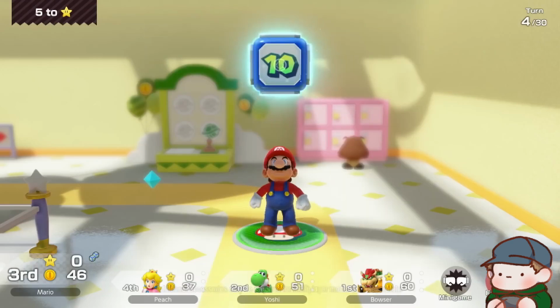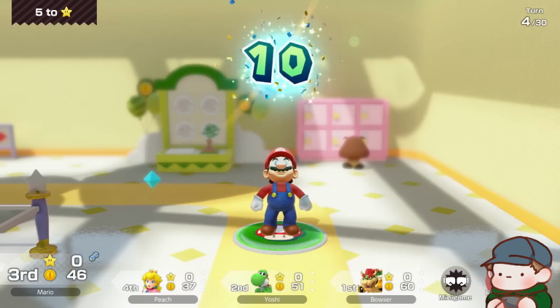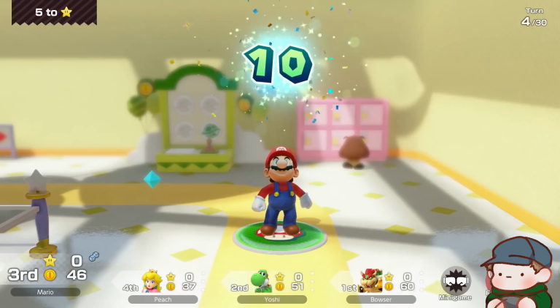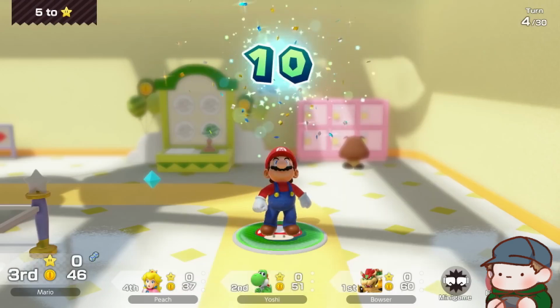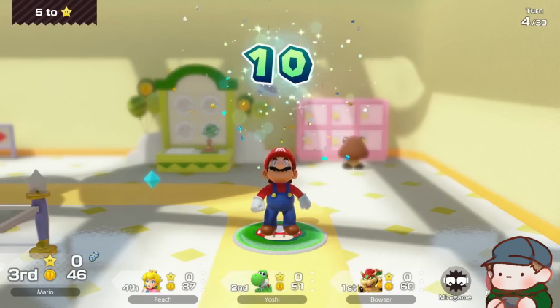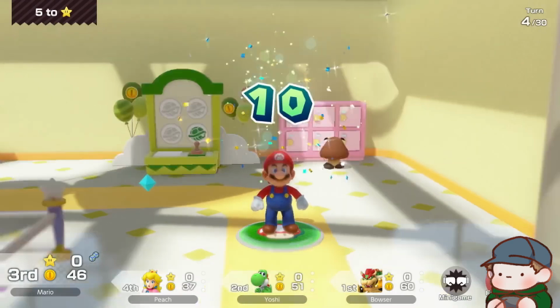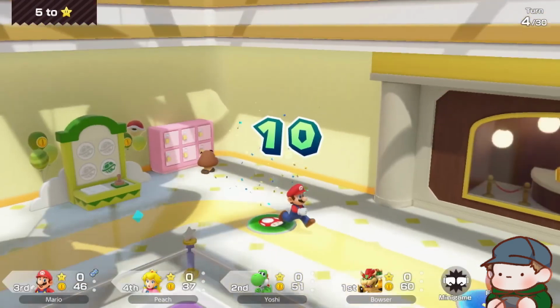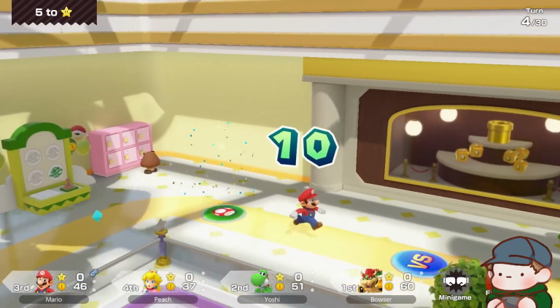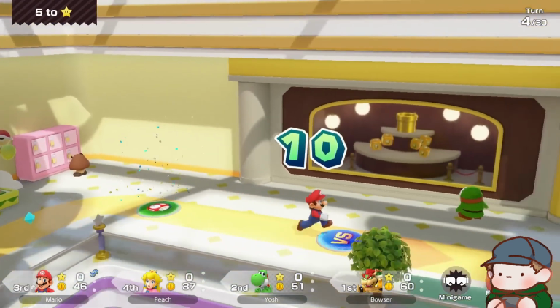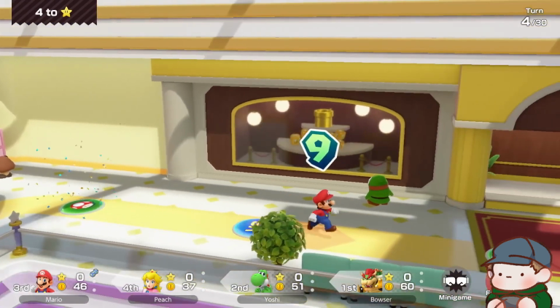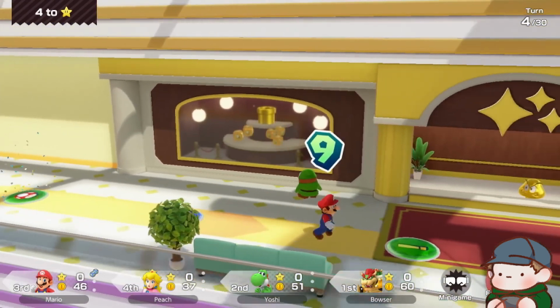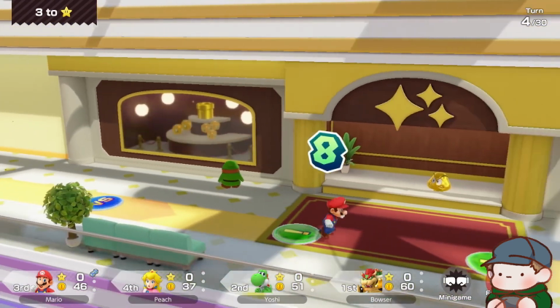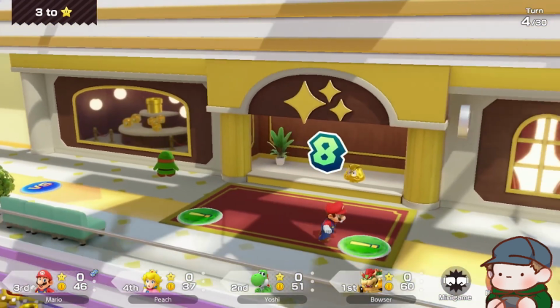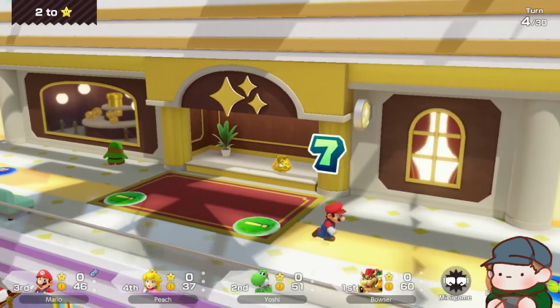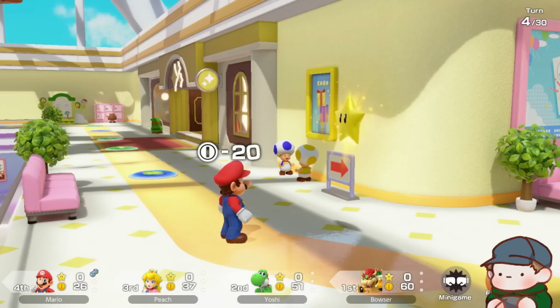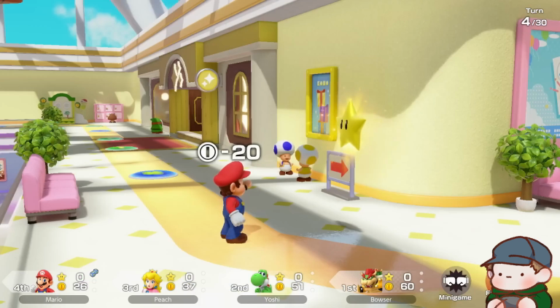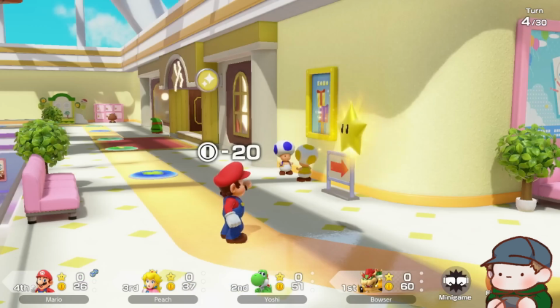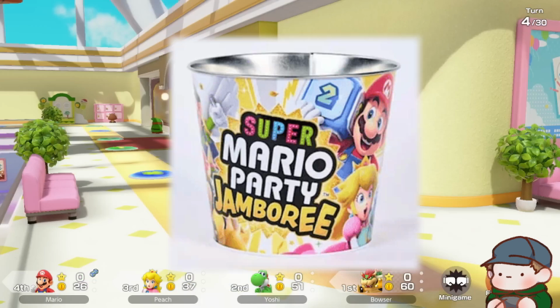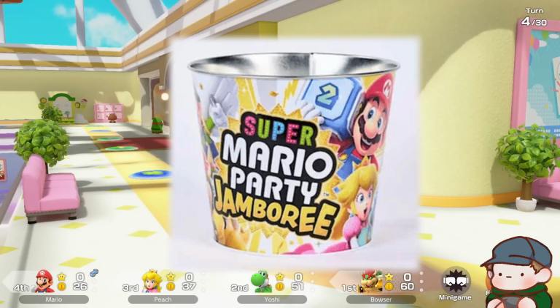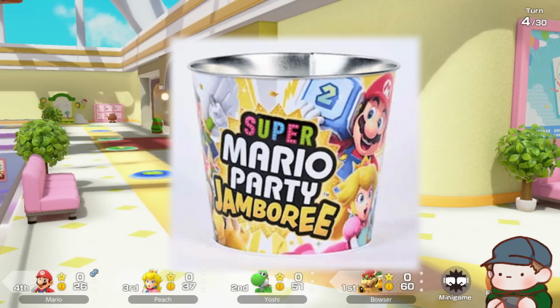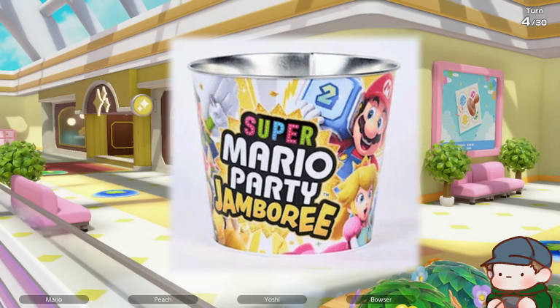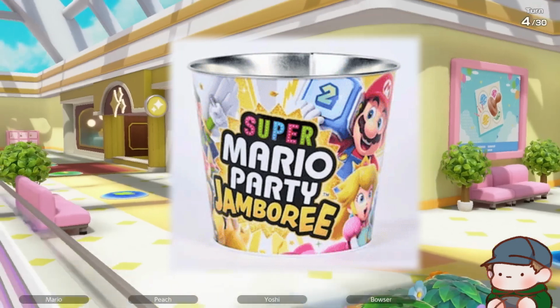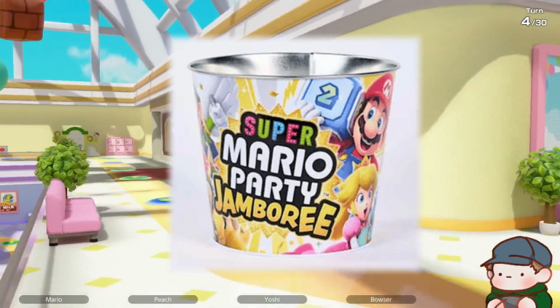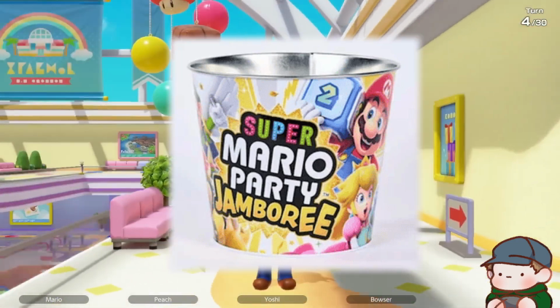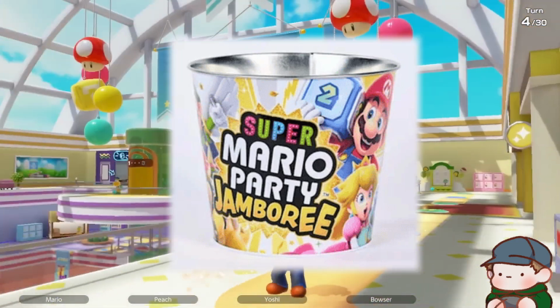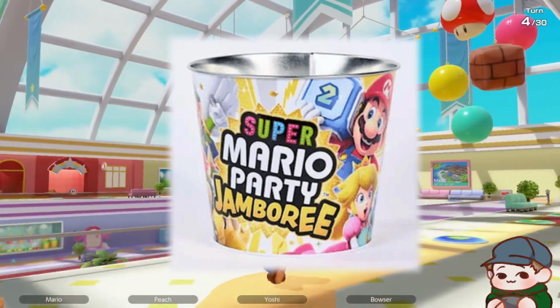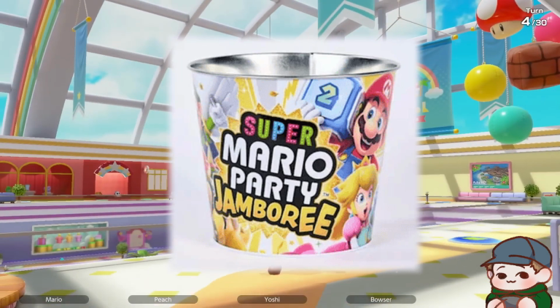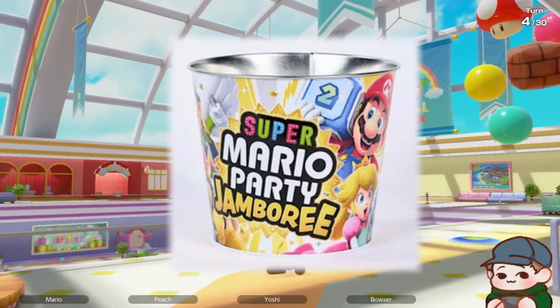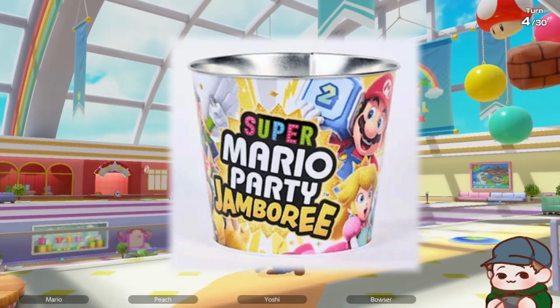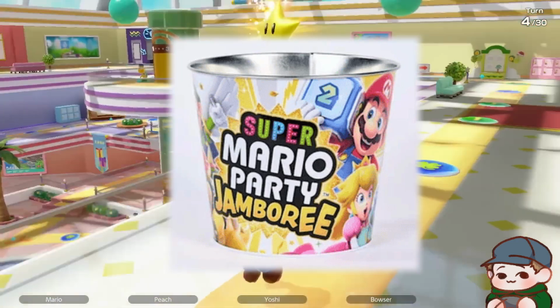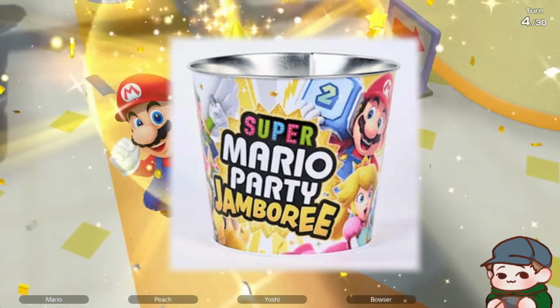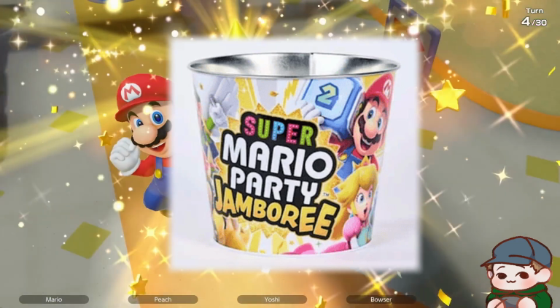At Target, by far, I think this has to be the coolest bonus. It's a popcorn bucket to hold all the copies of the game you have no intent to buy.